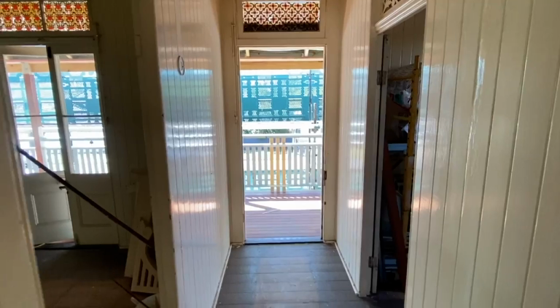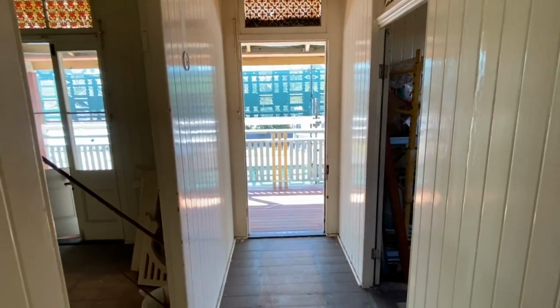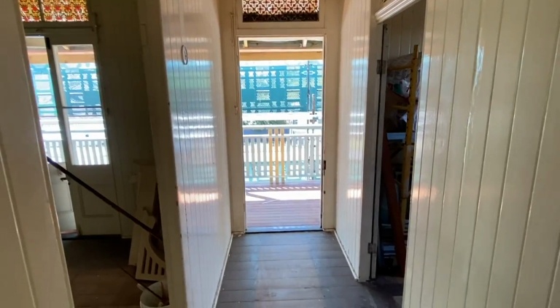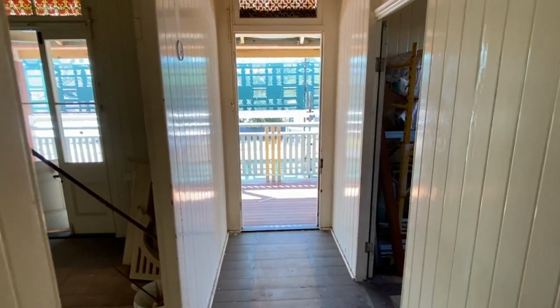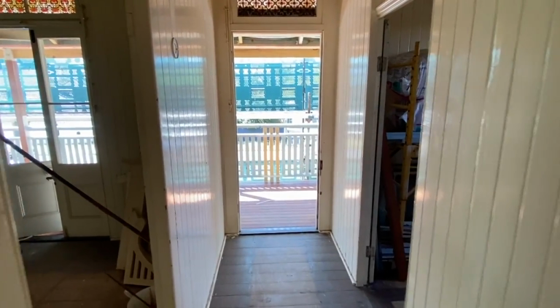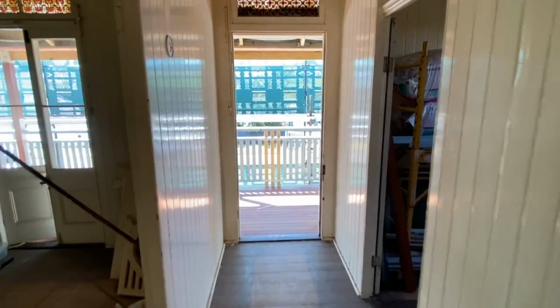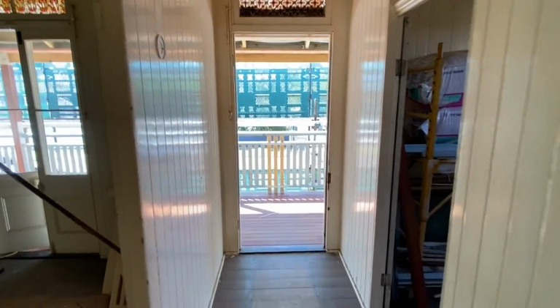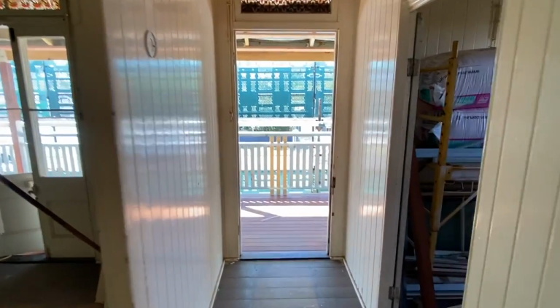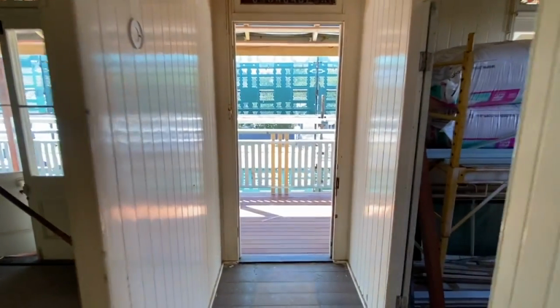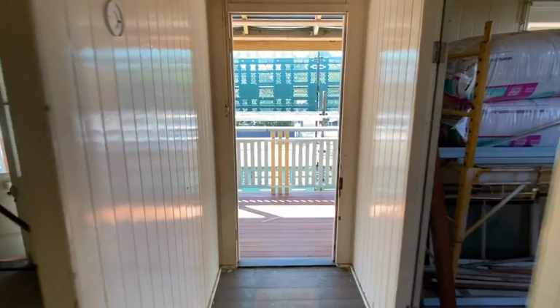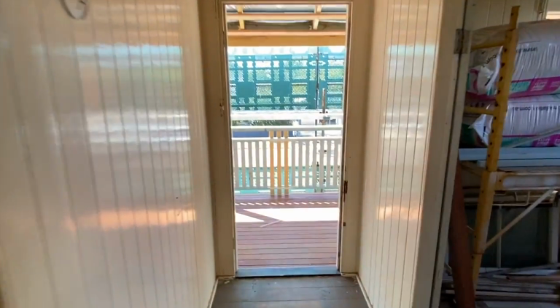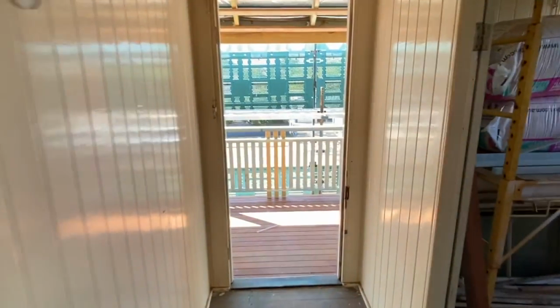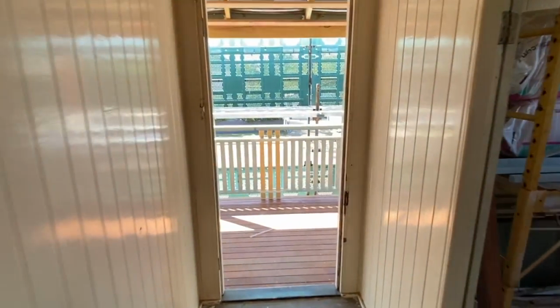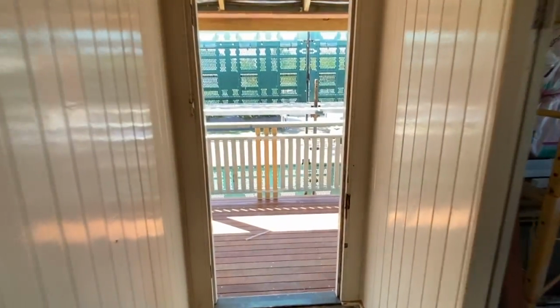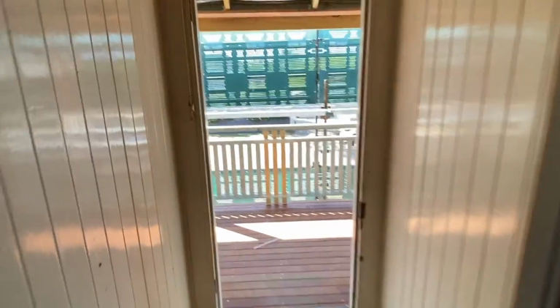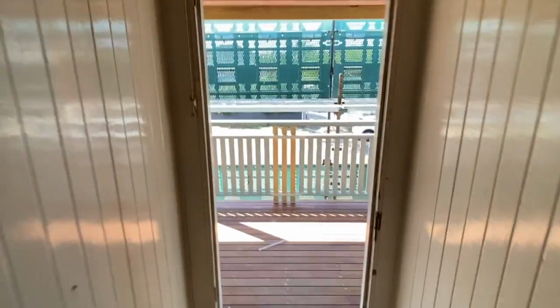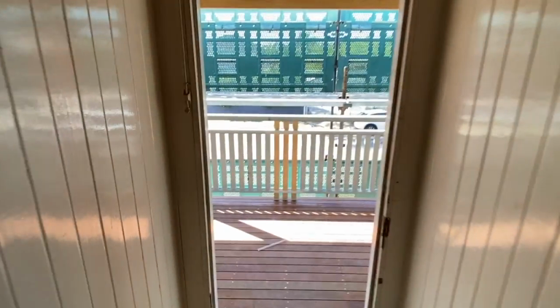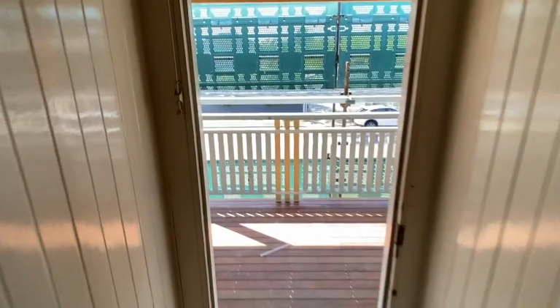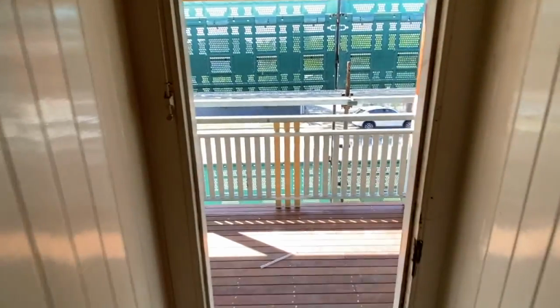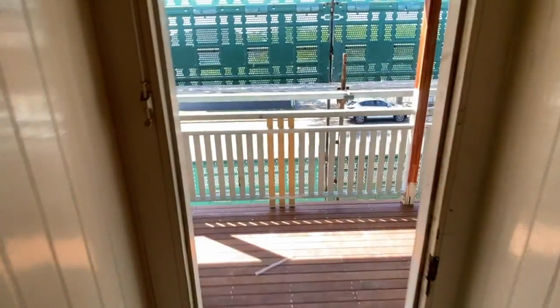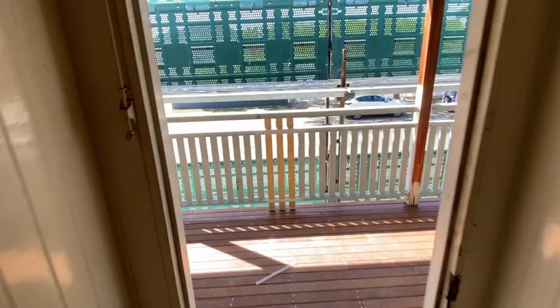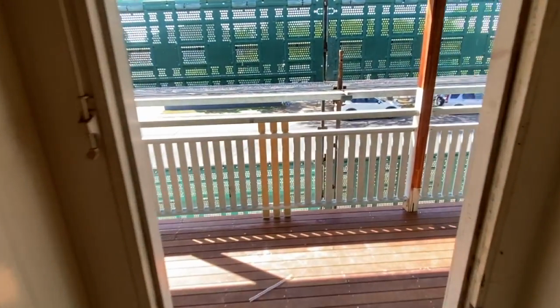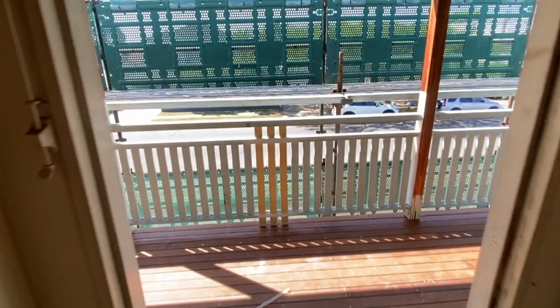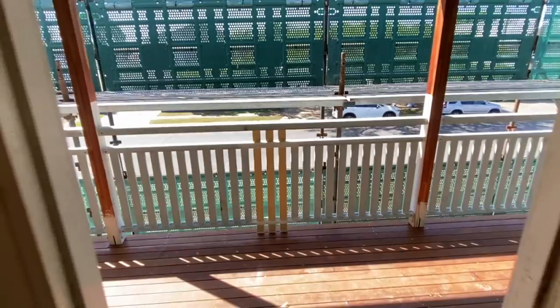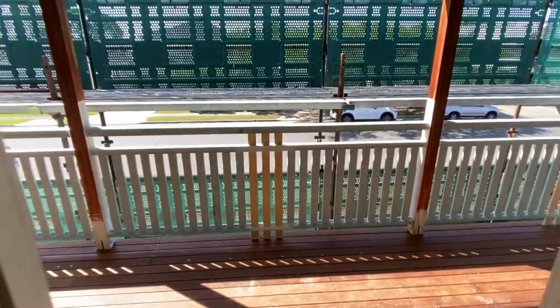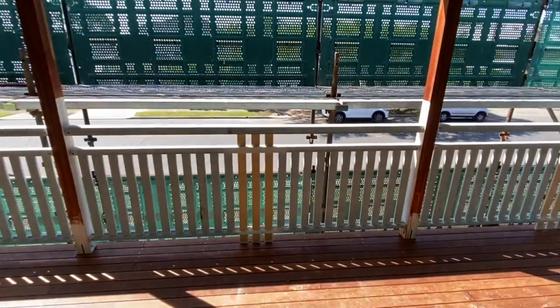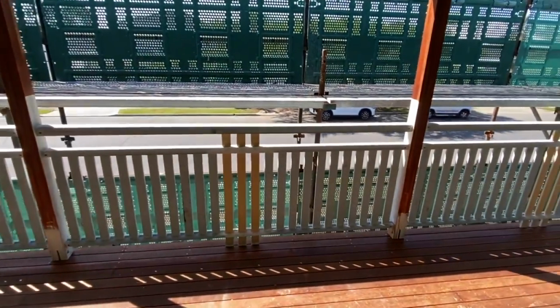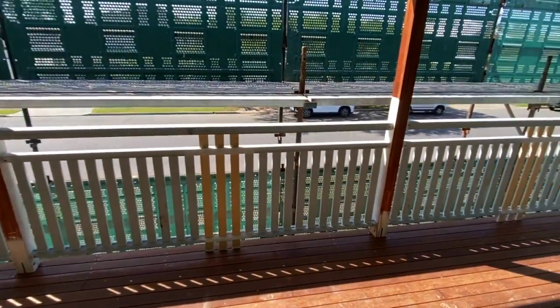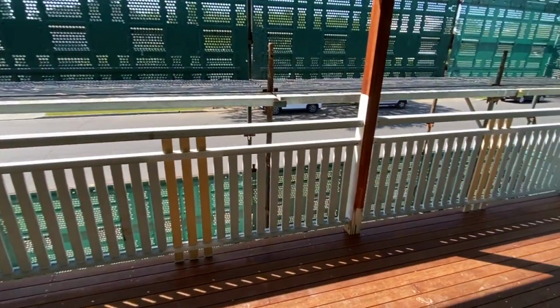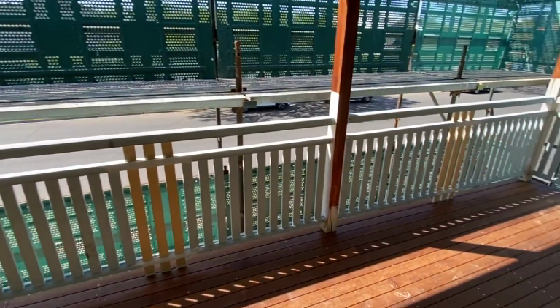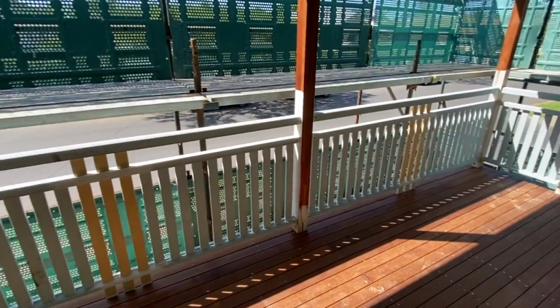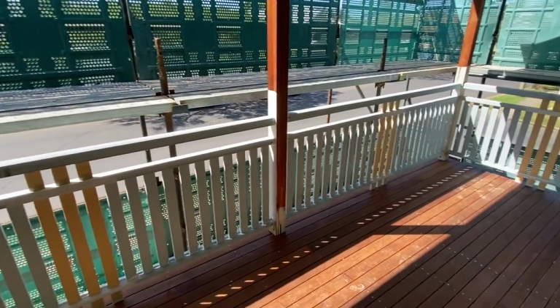As you walk down to the end of the hallway, we have our new deck extending out to the new road frontage.